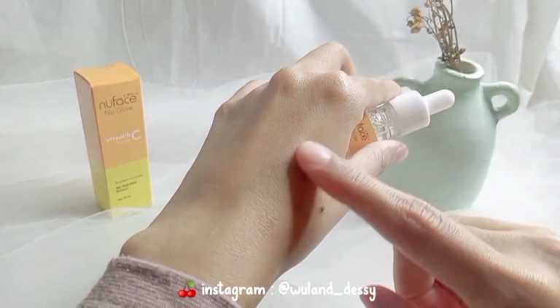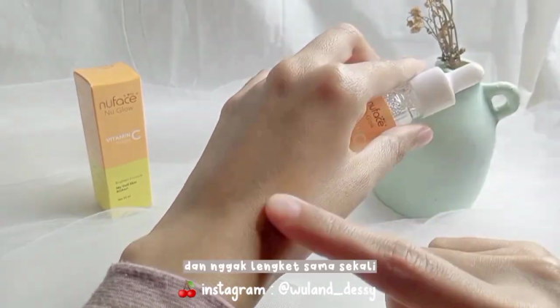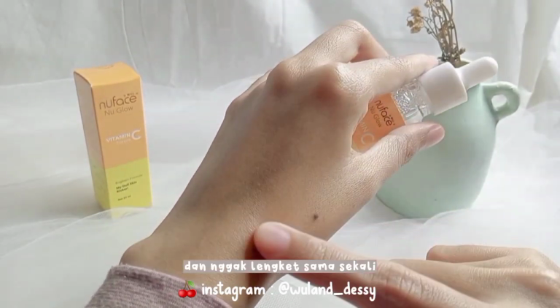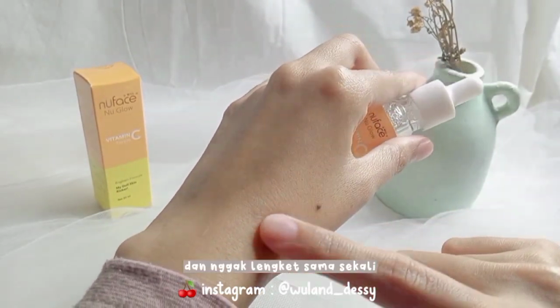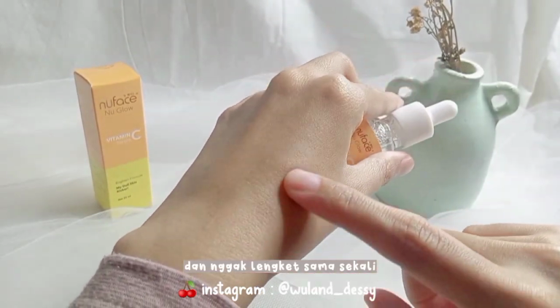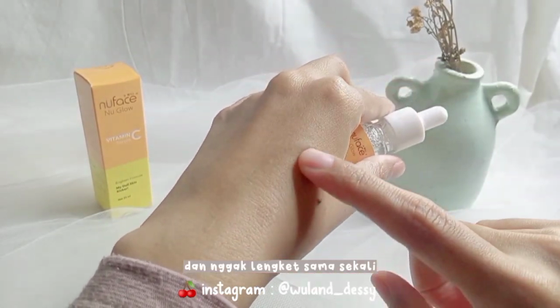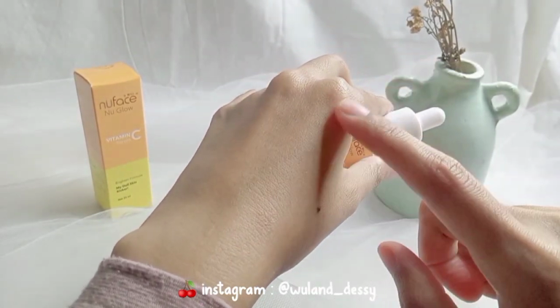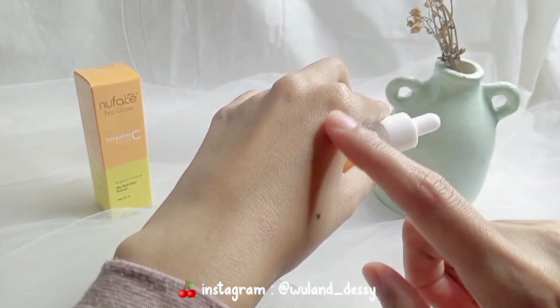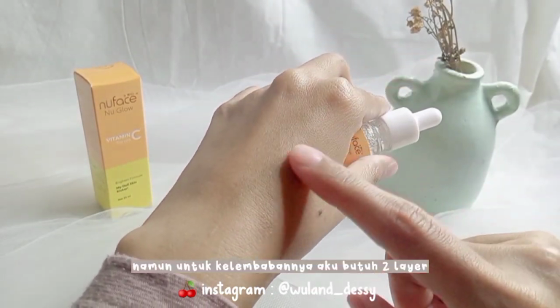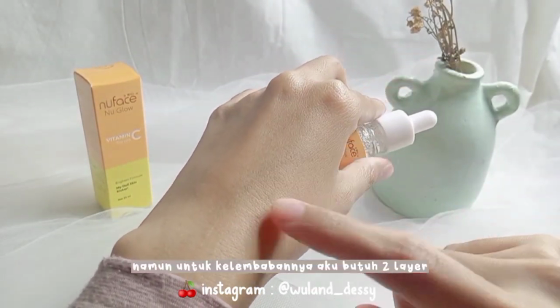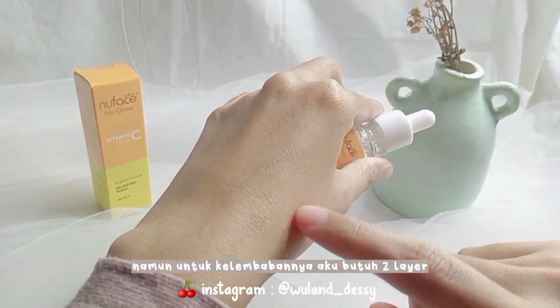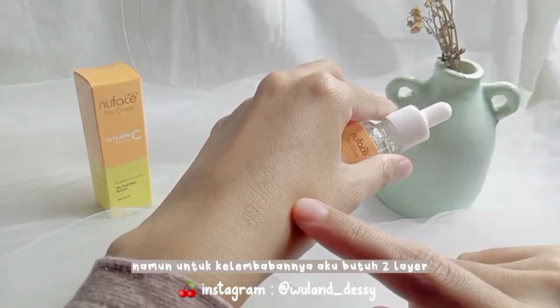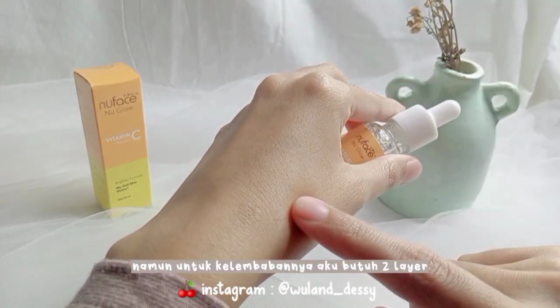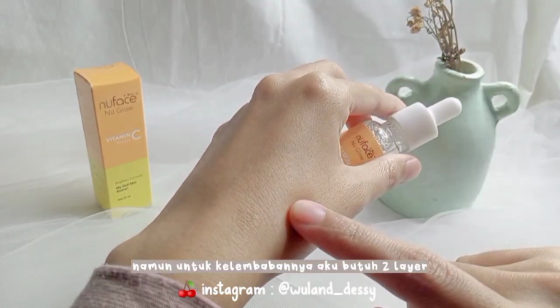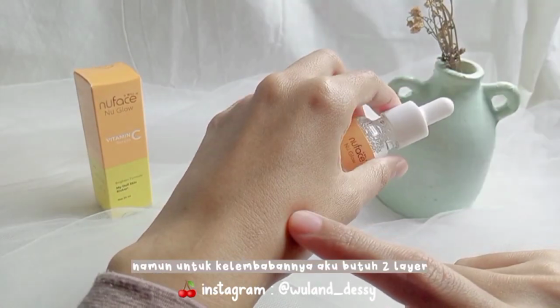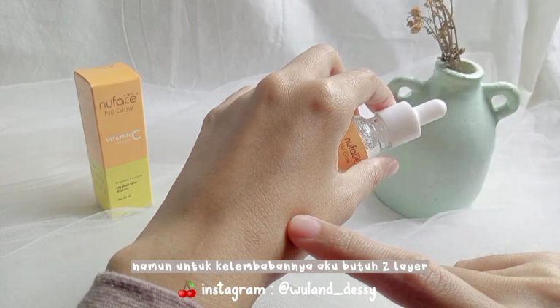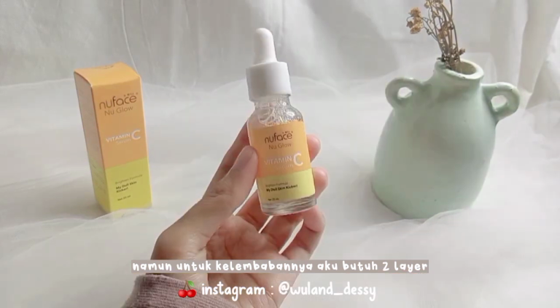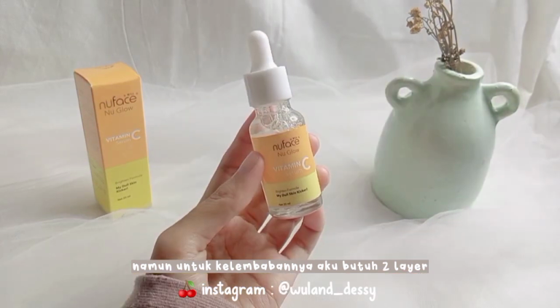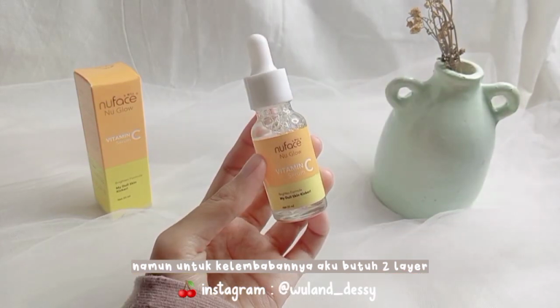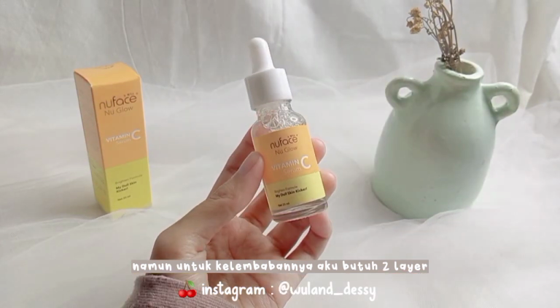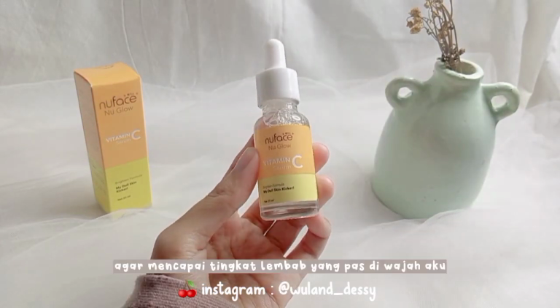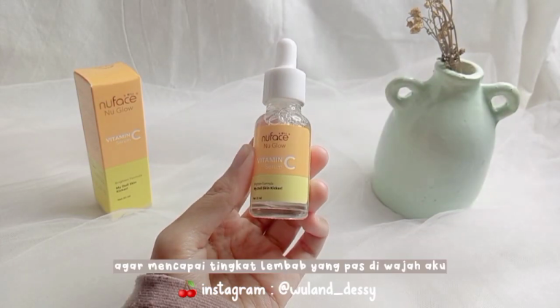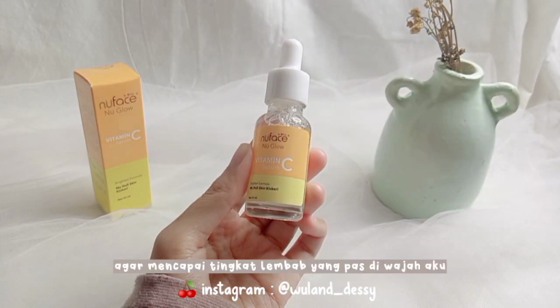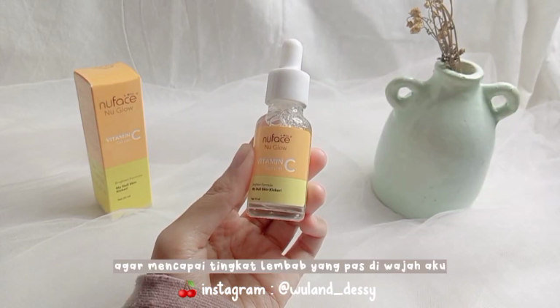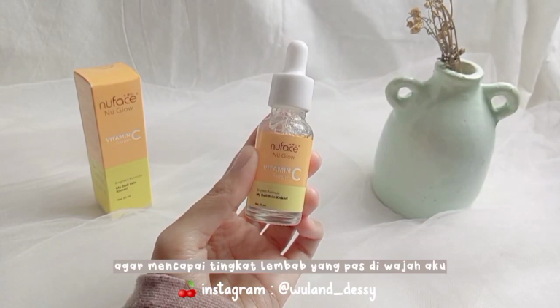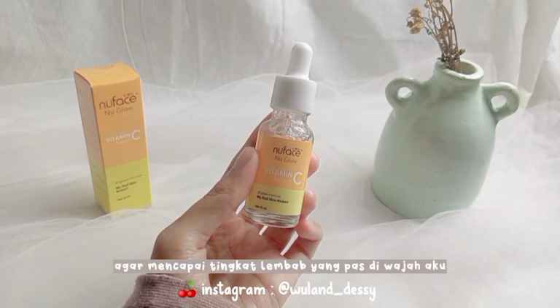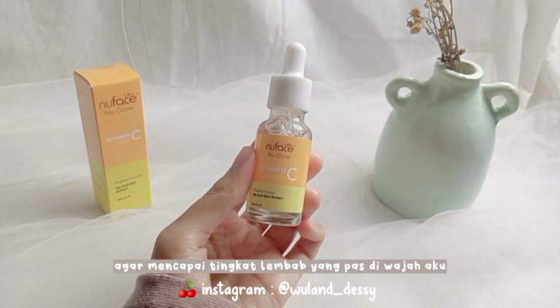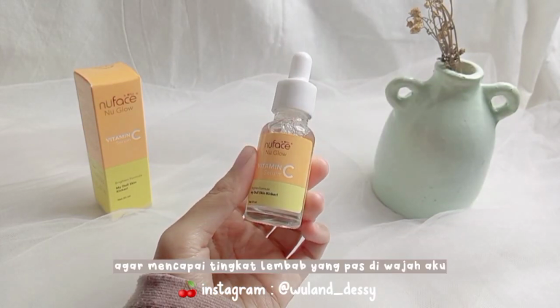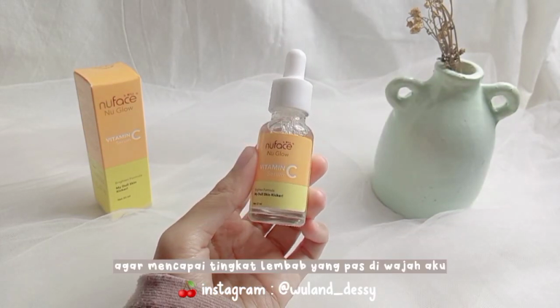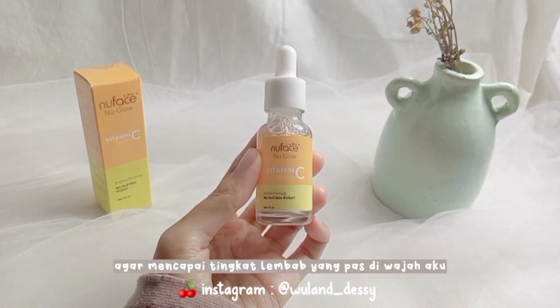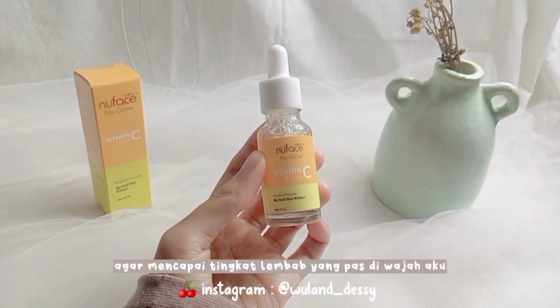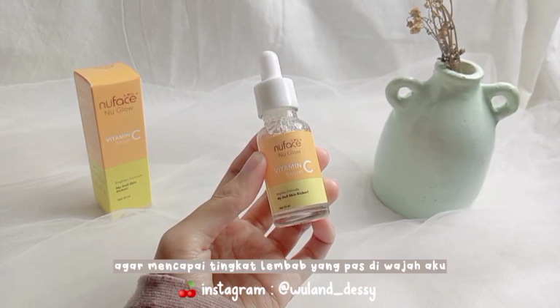Karena teksturnya watery, temen-temen serum ini tuh ringan banget dan cepet ngeresep dipakainya, dan gak lengket sama sekali. Namun untuk kelembabannya, aku butuh dua layer agar mencapai tingkat lembab yang pas di wajah aku.